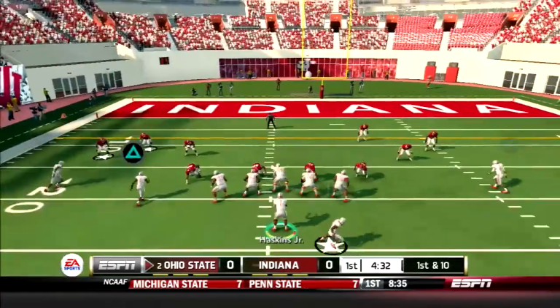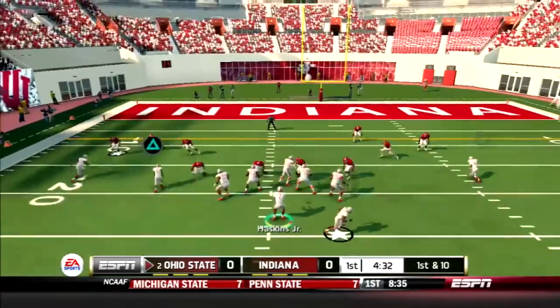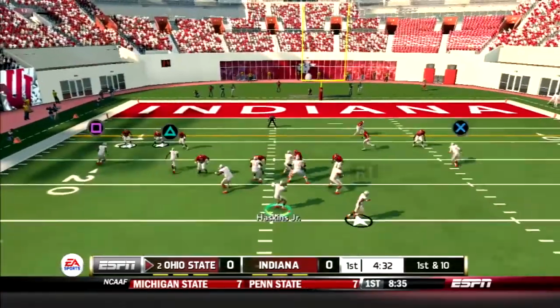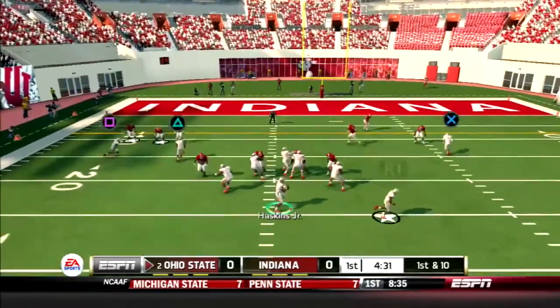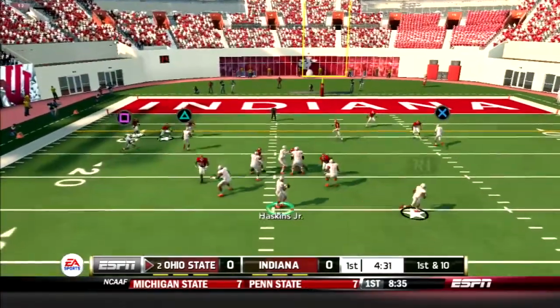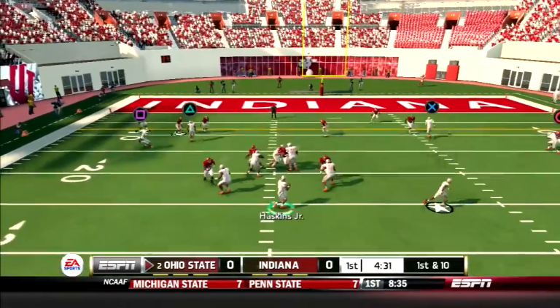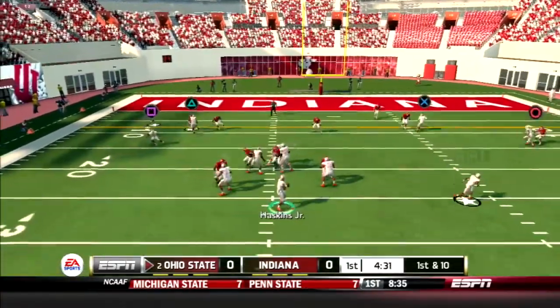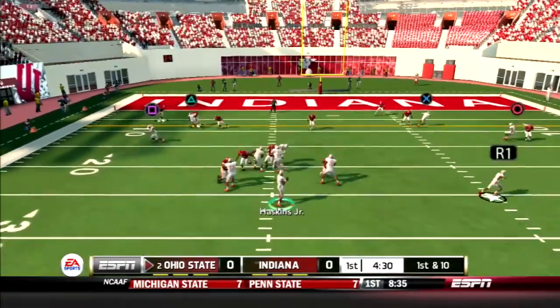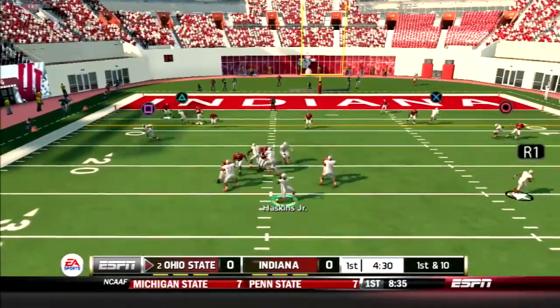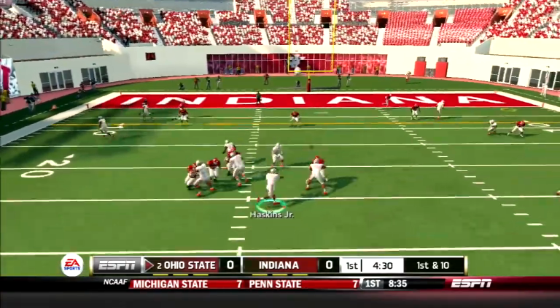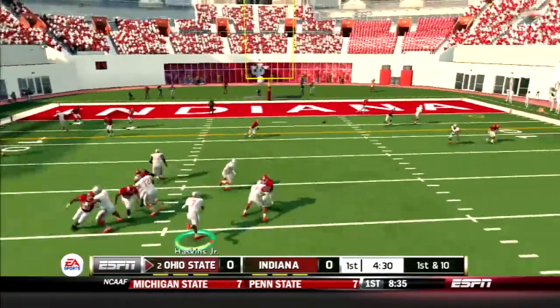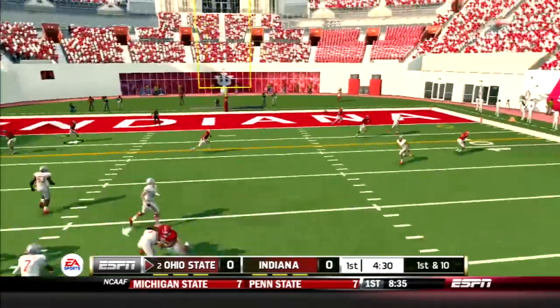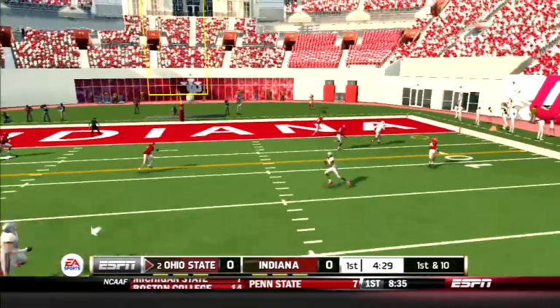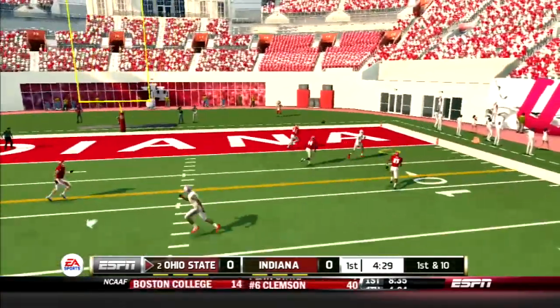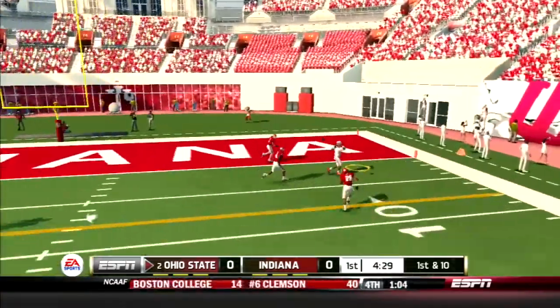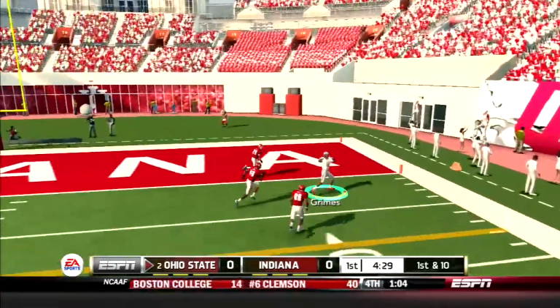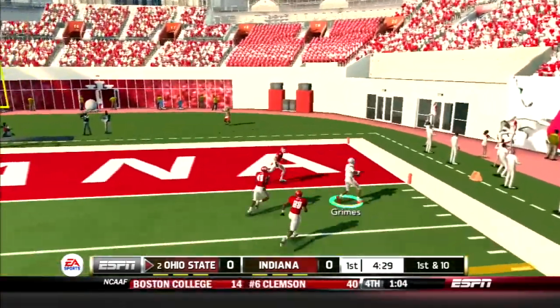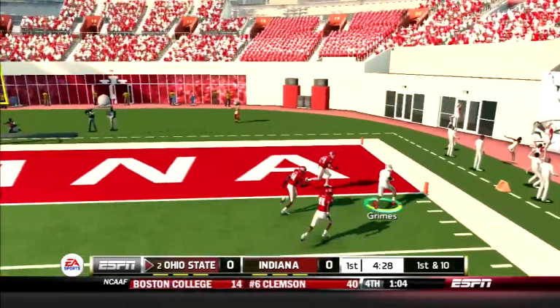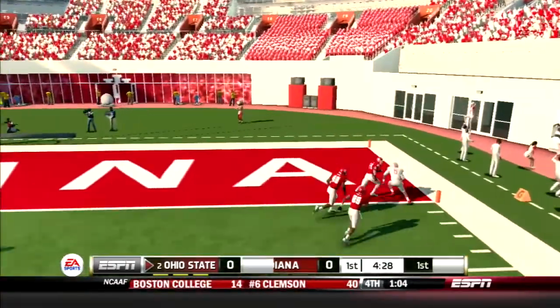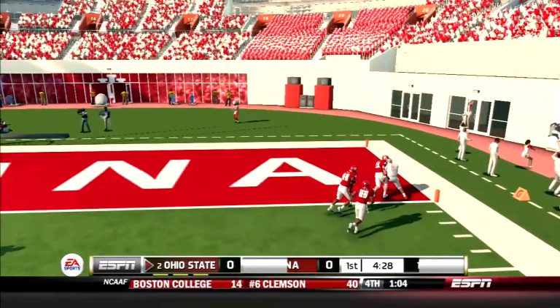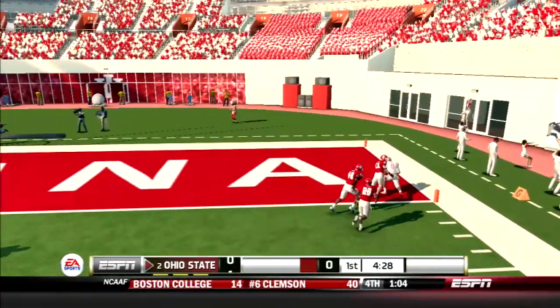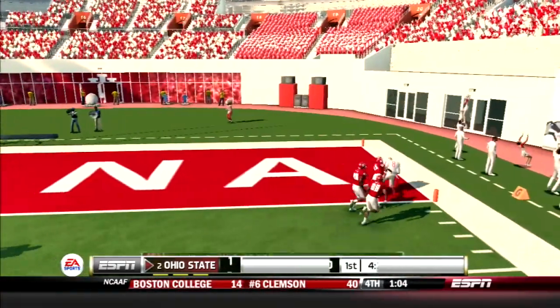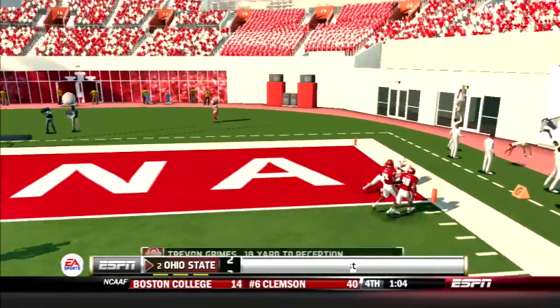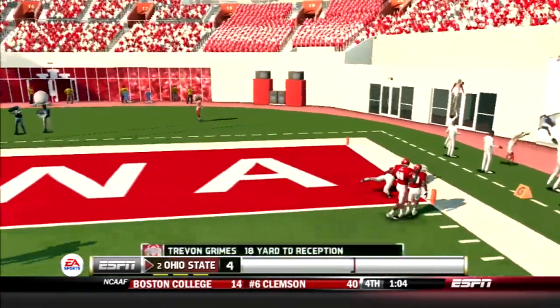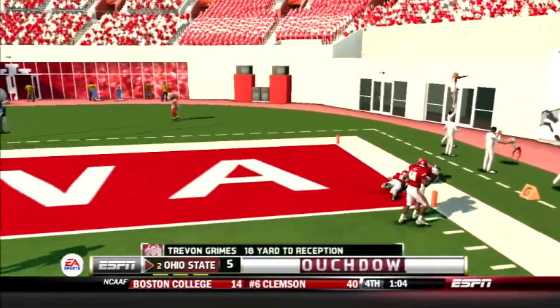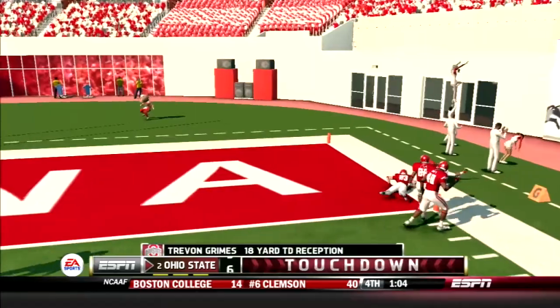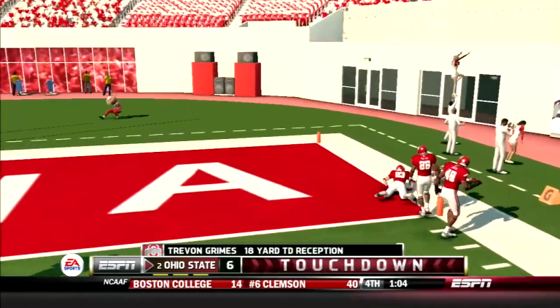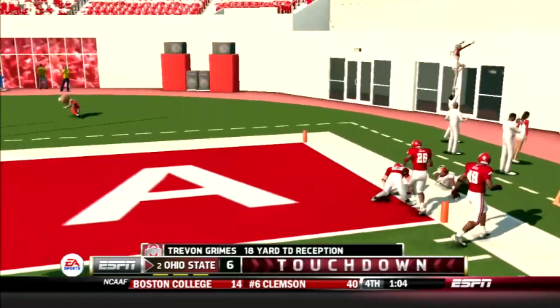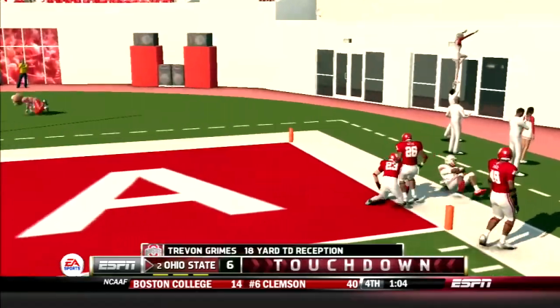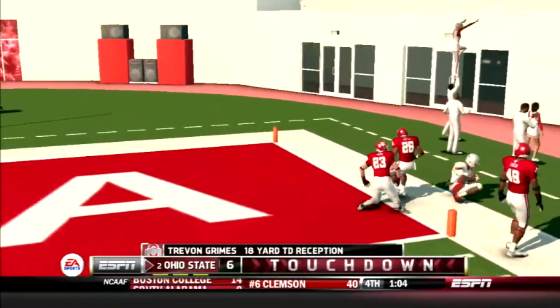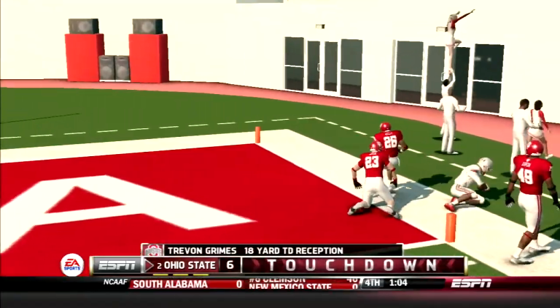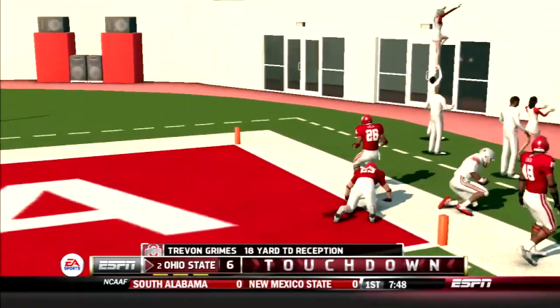Later in the drive, Haskins drops back and hits Grimes on the outside and he gets into the end zone. Buckeyes on the board first.